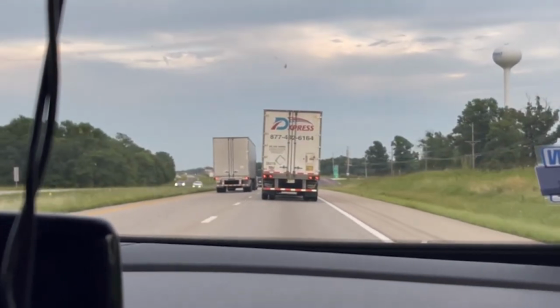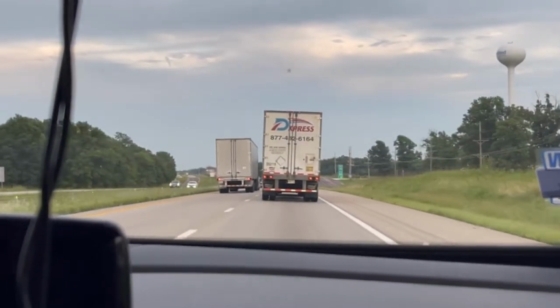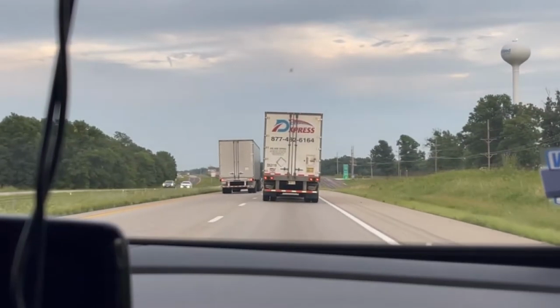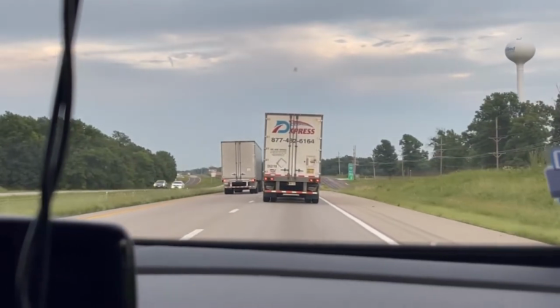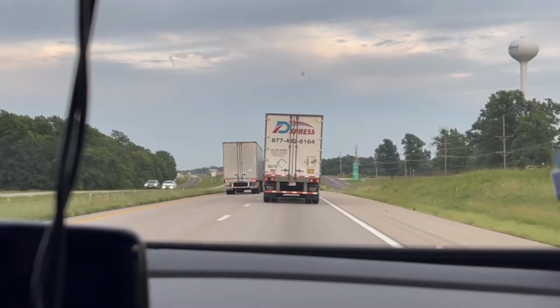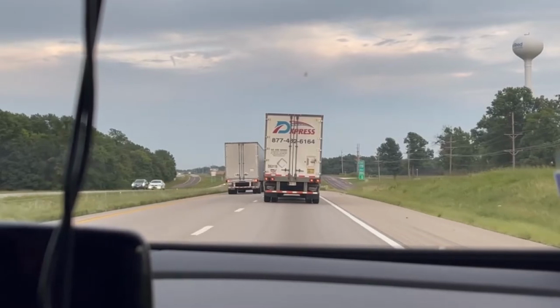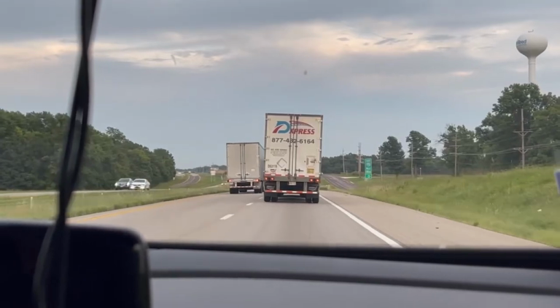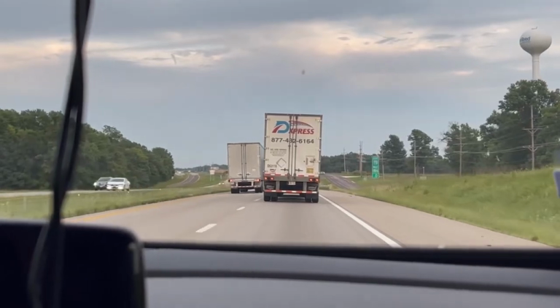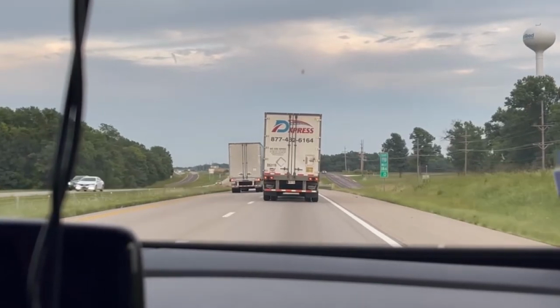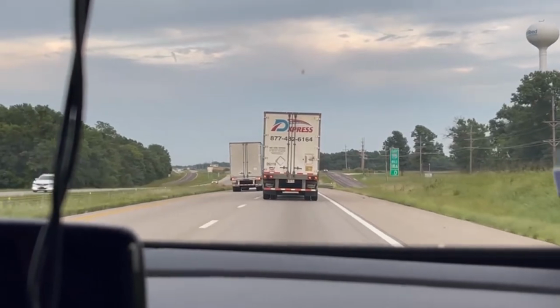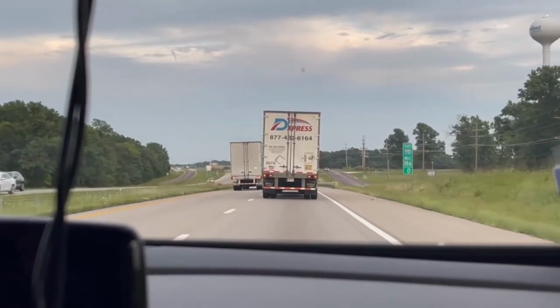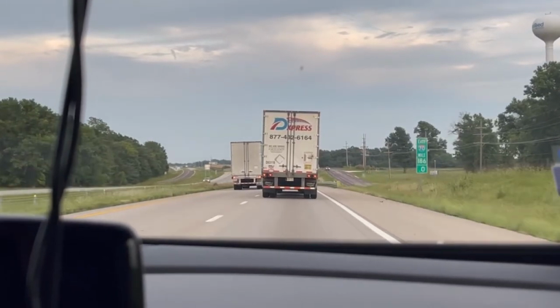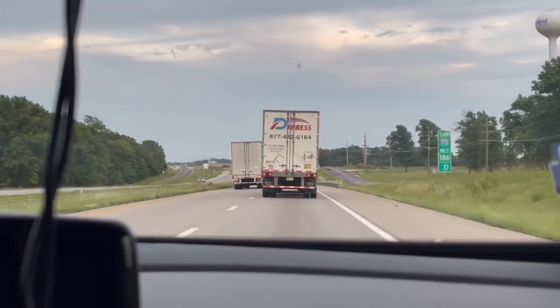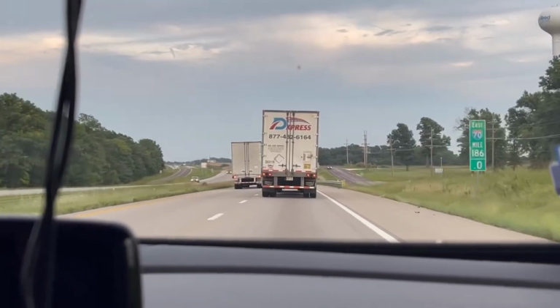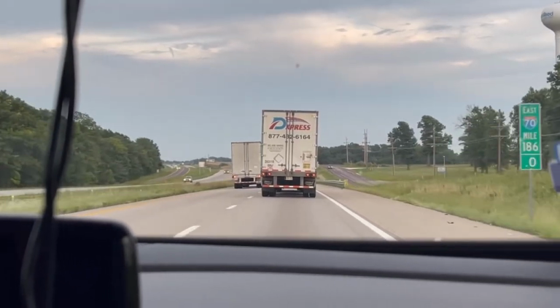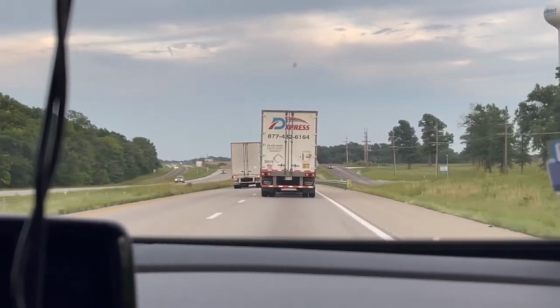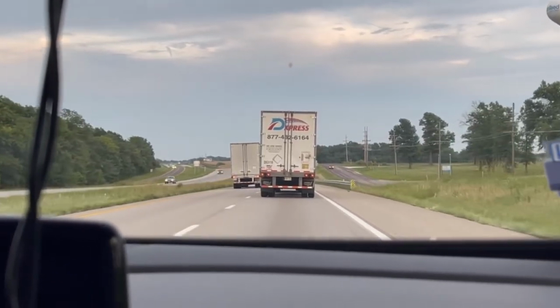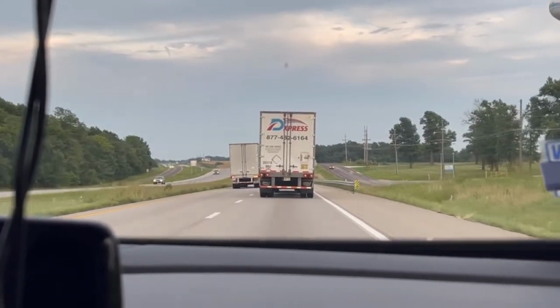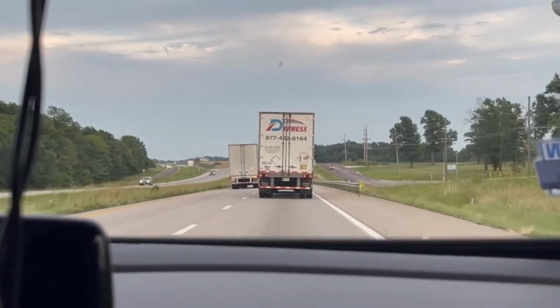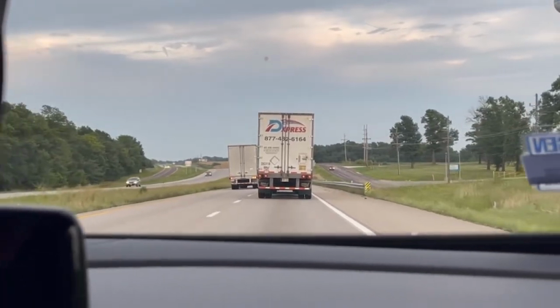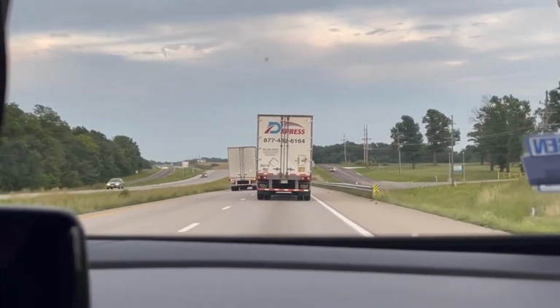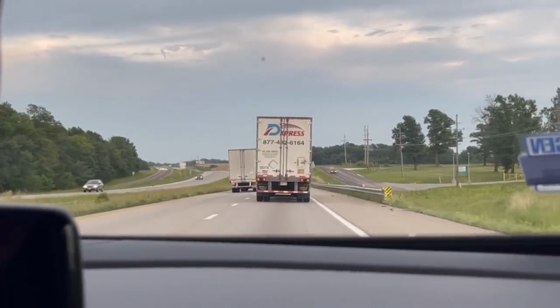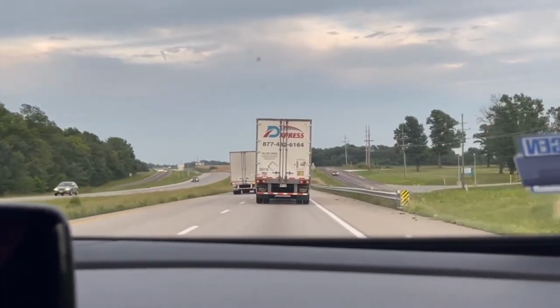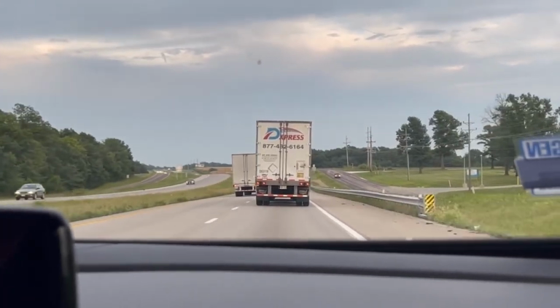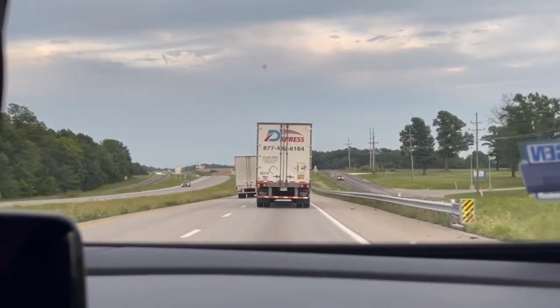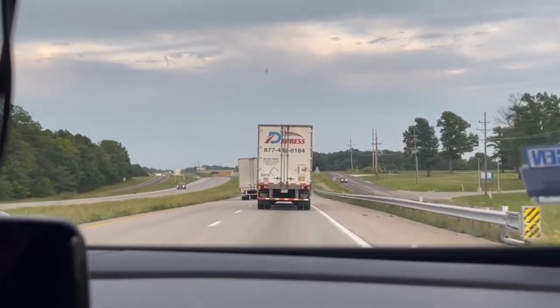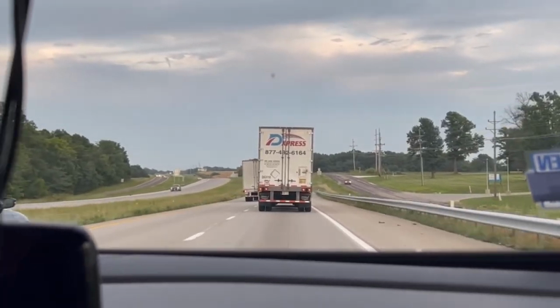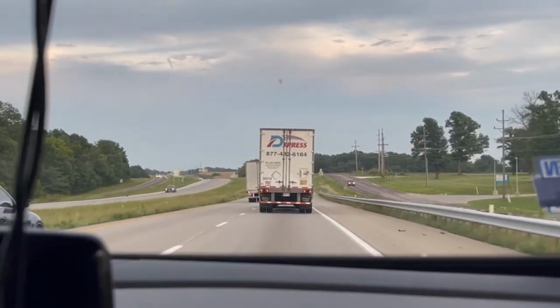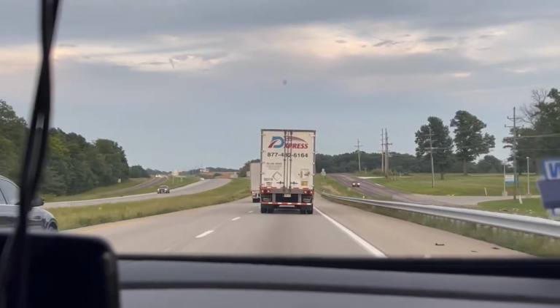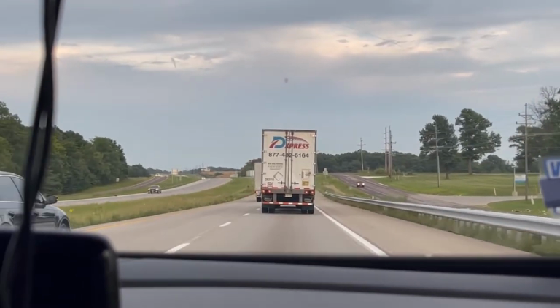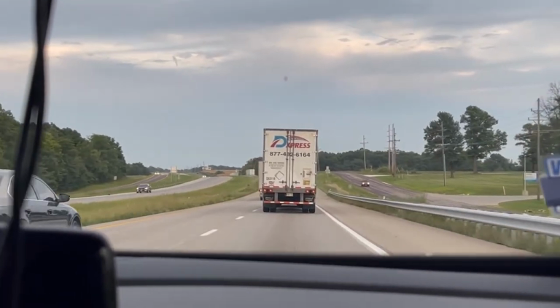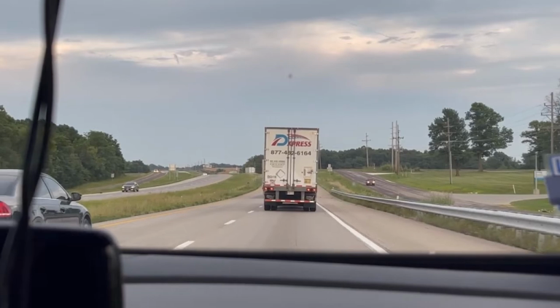That was way too close. That was way too close. Look at the way this guy is still going.